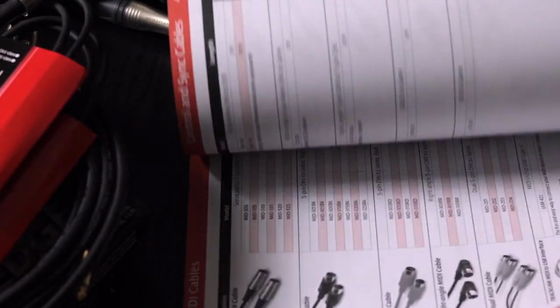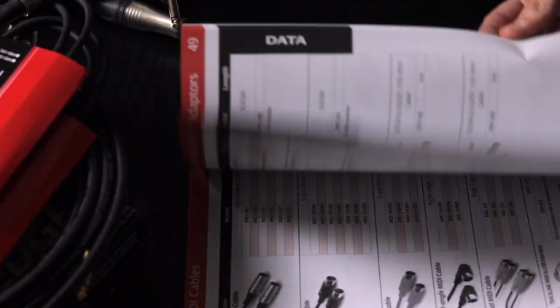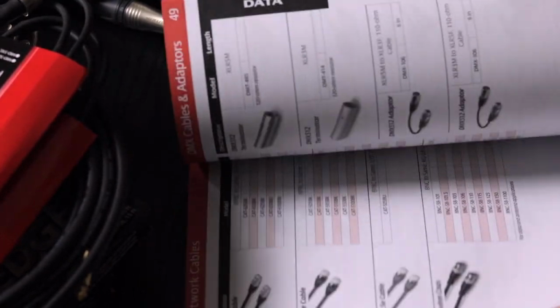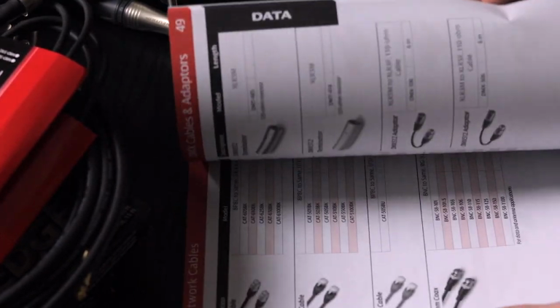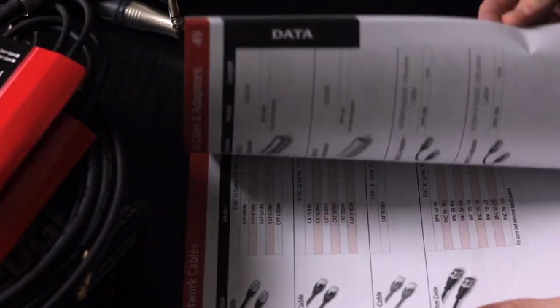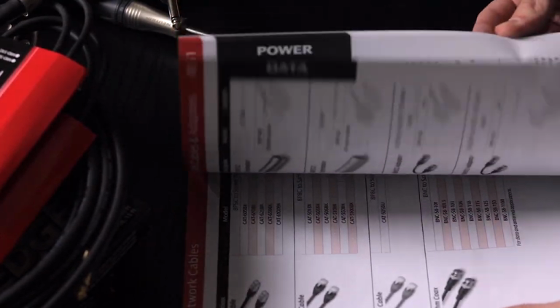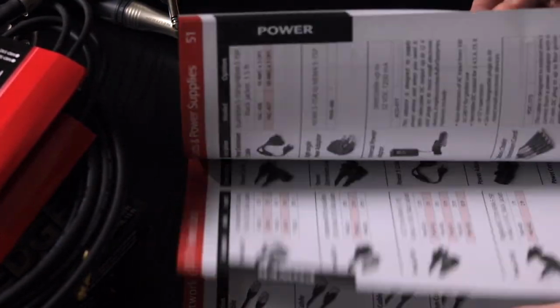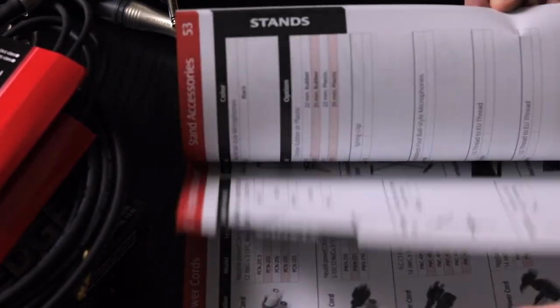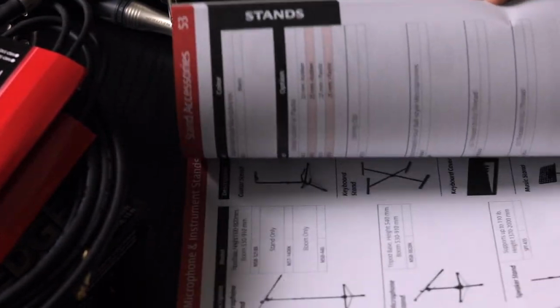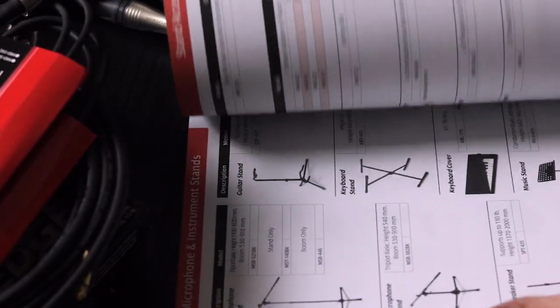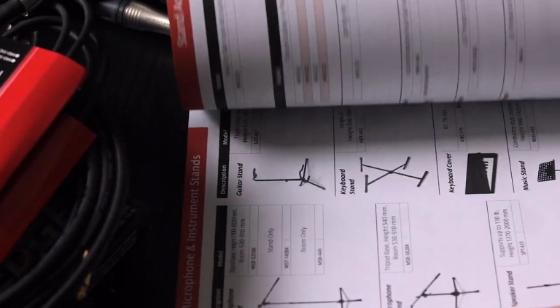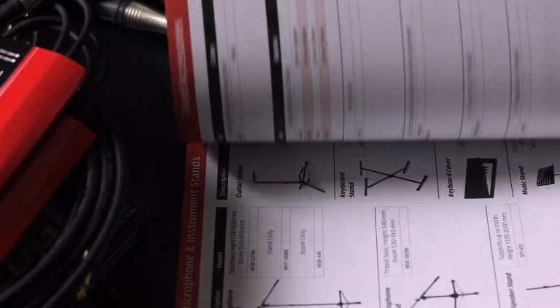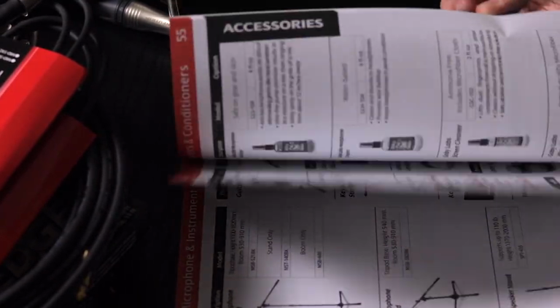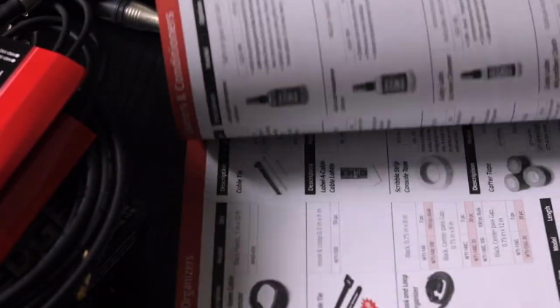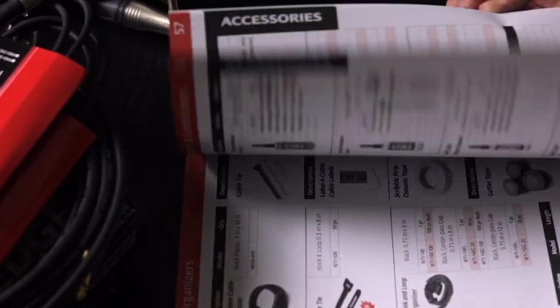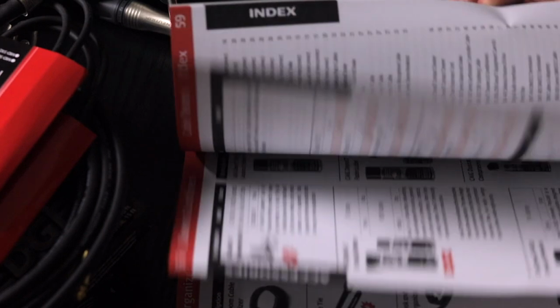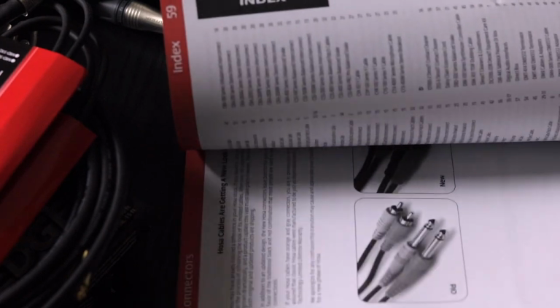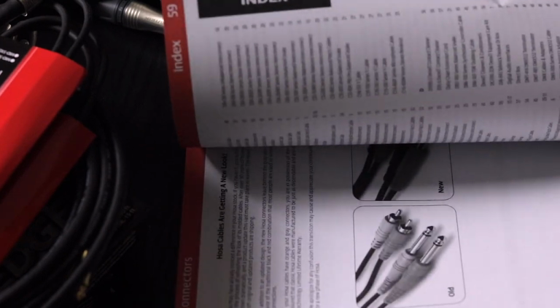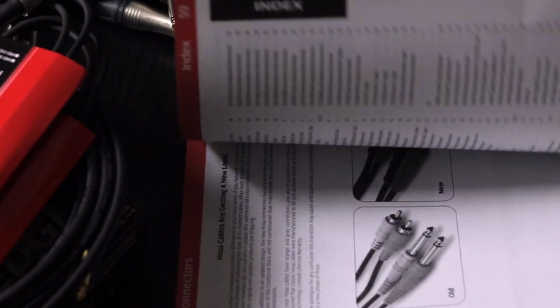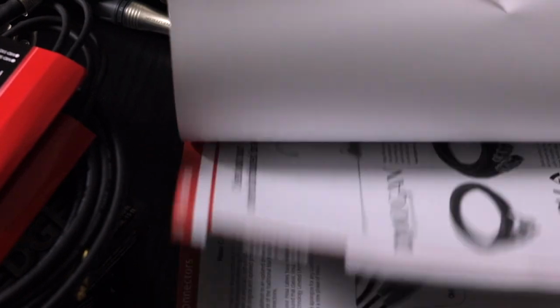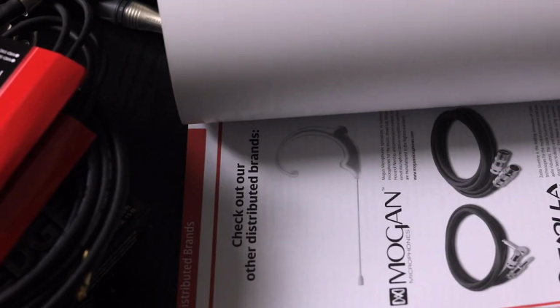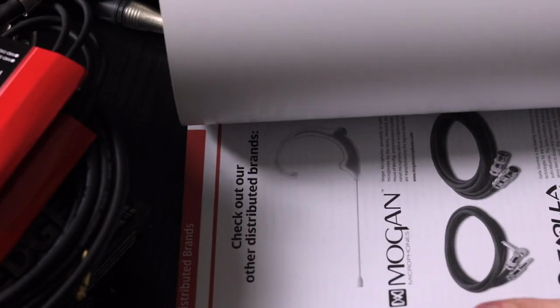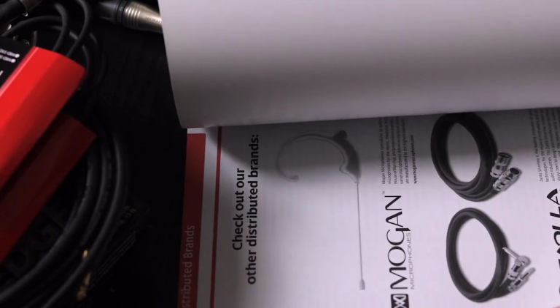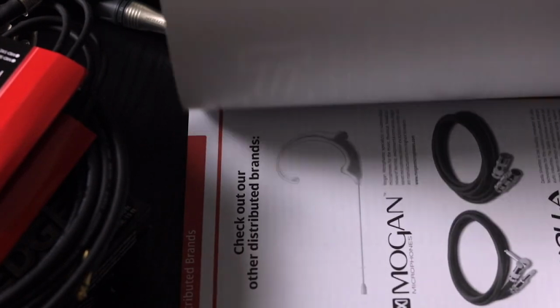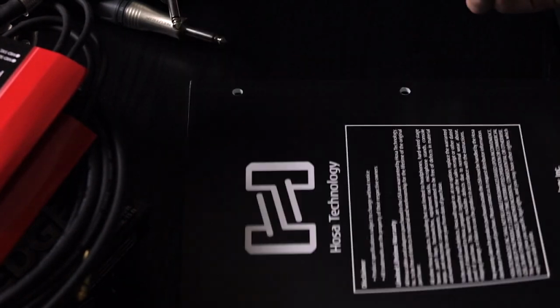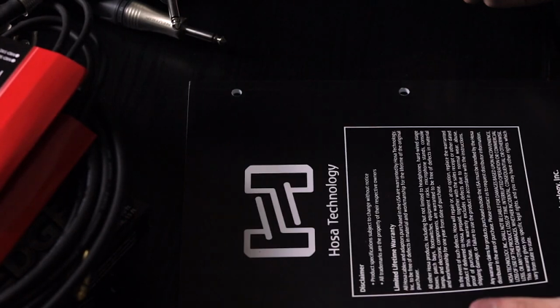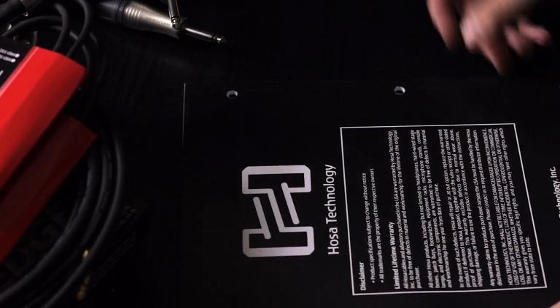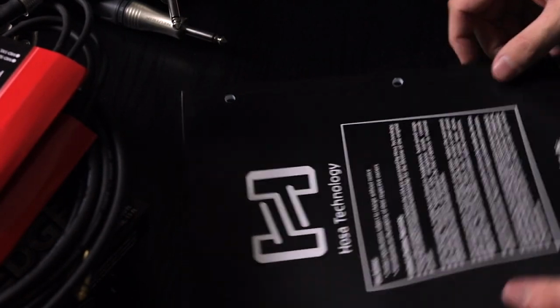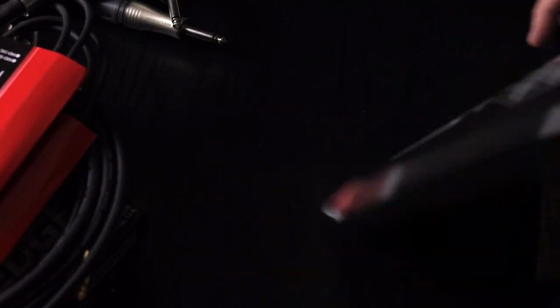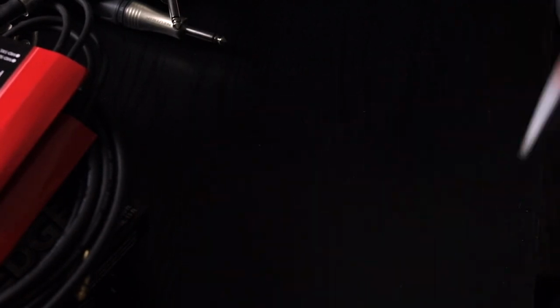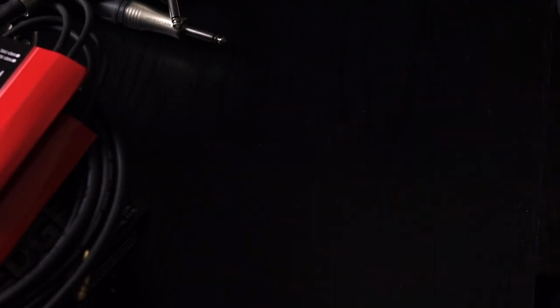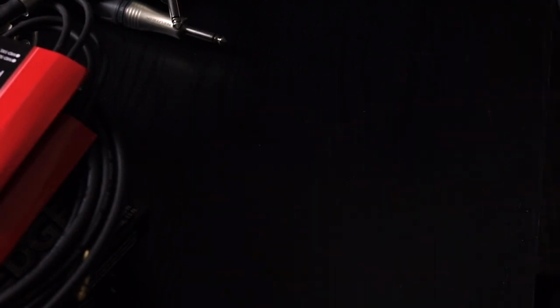Go onto the Hauser website and check out what they have — they have pretty much anything that you'd need, cable and adapter-wise.